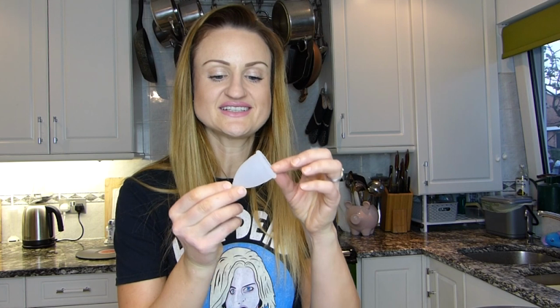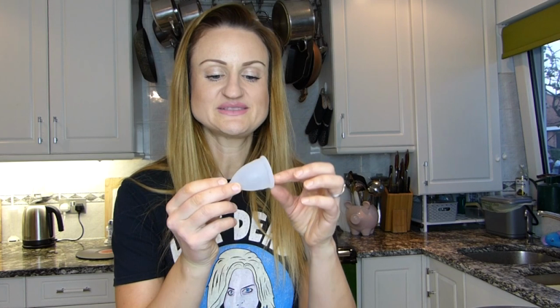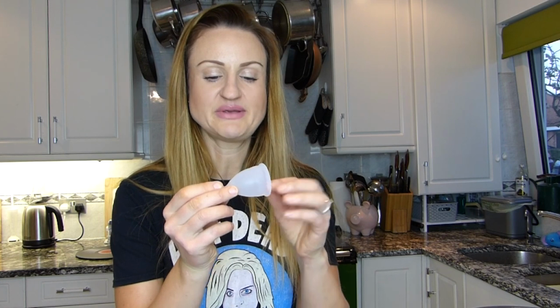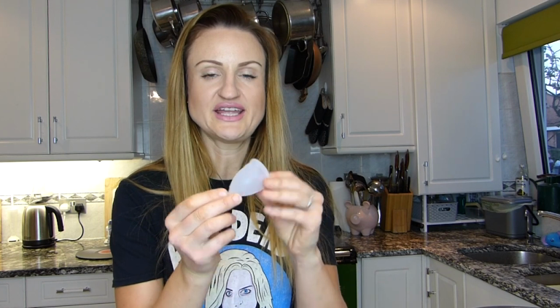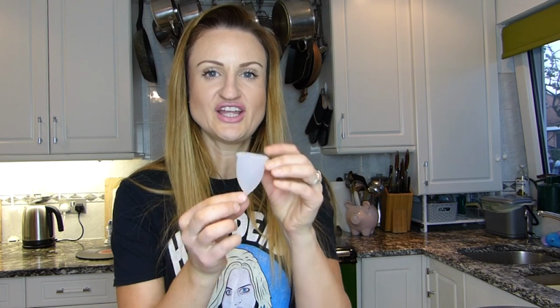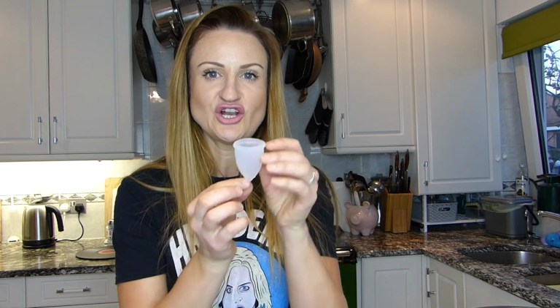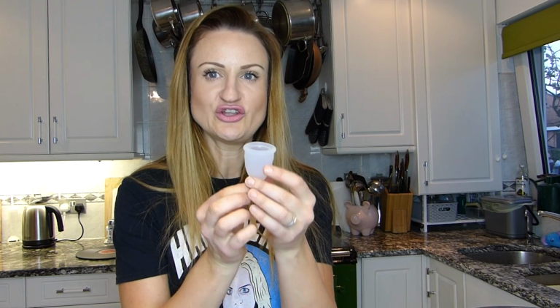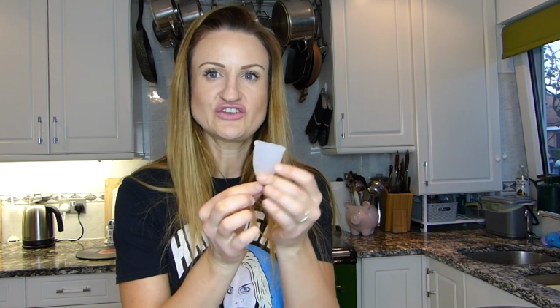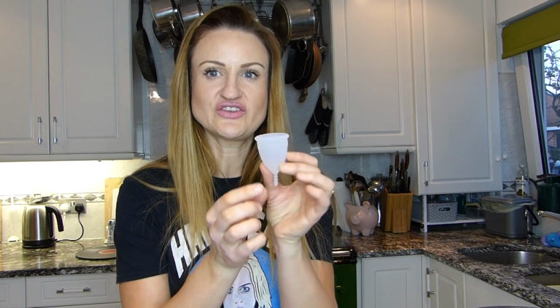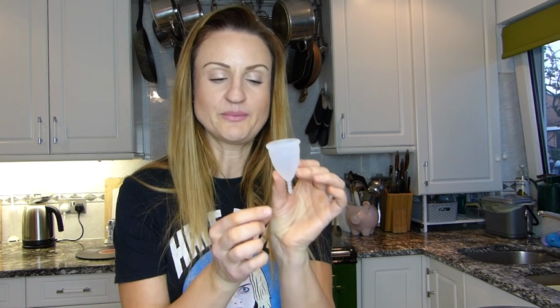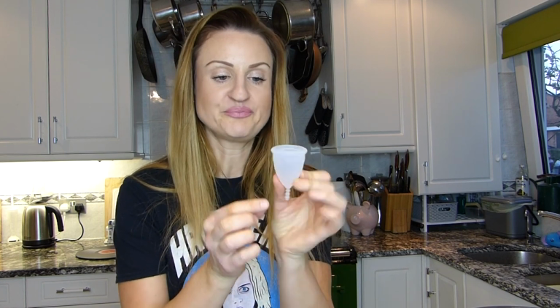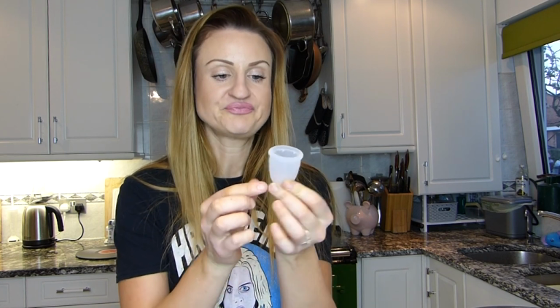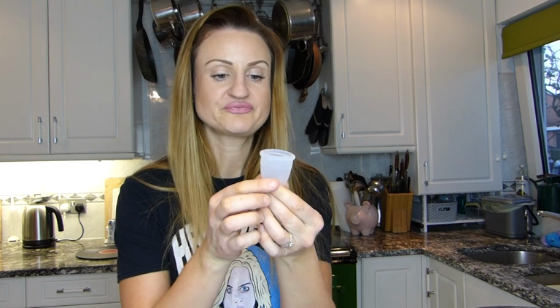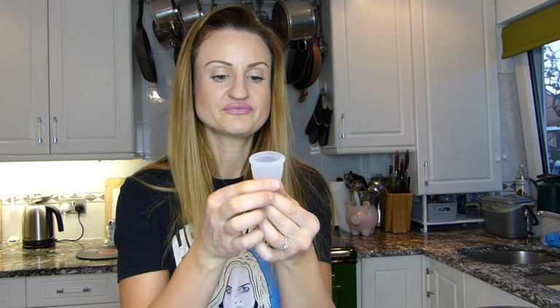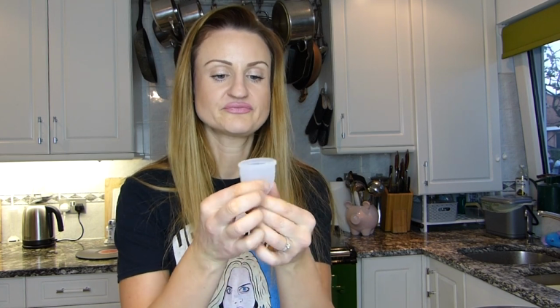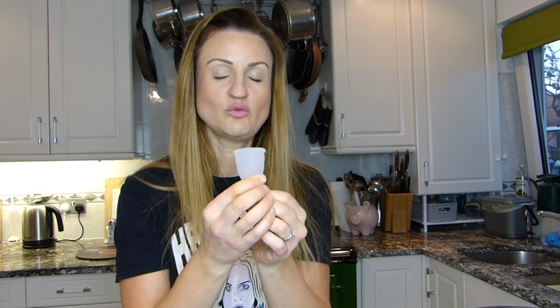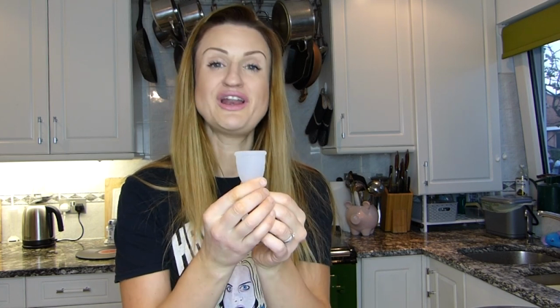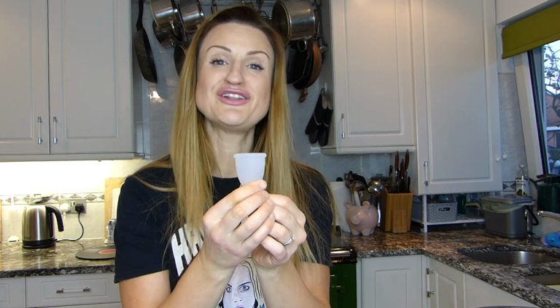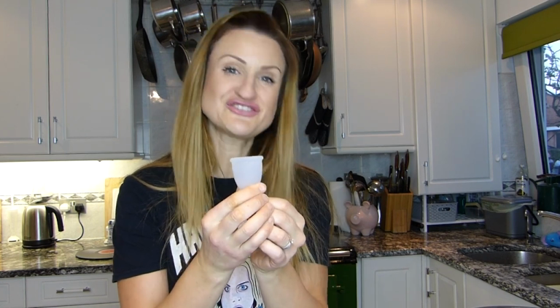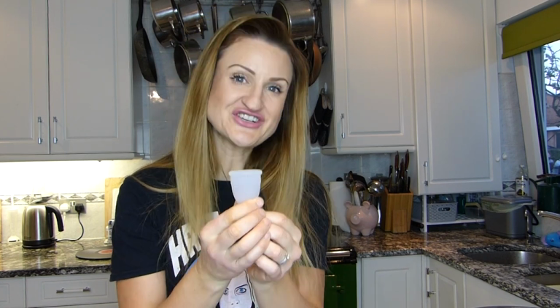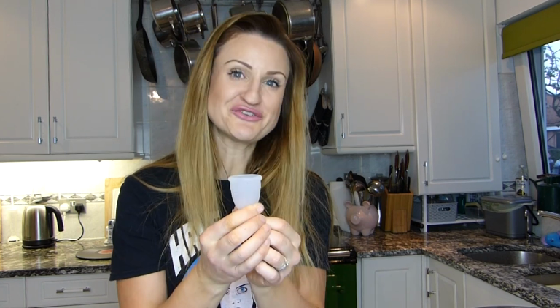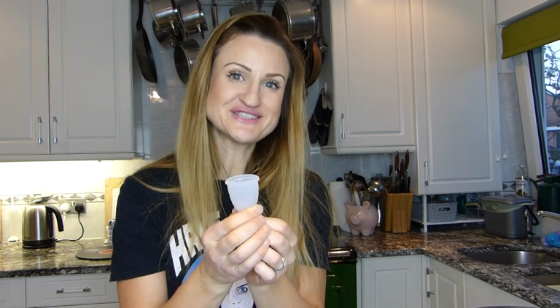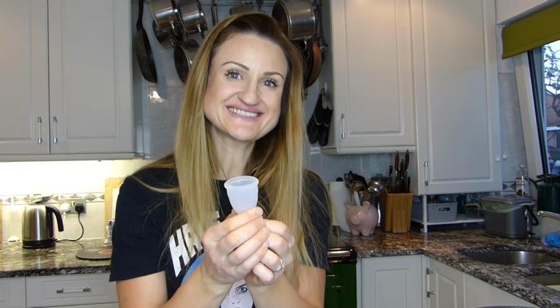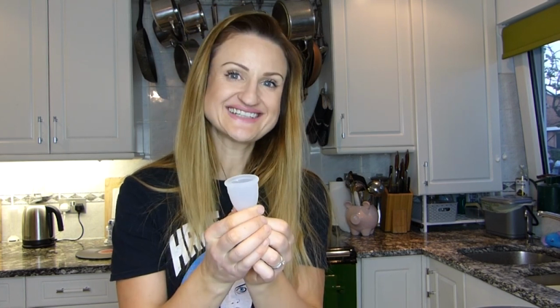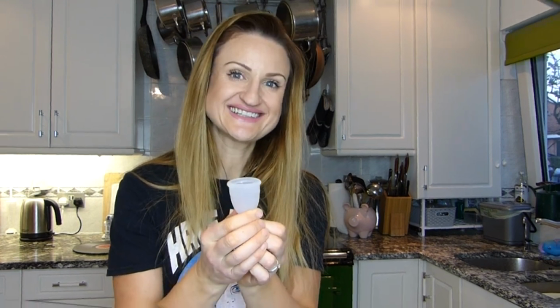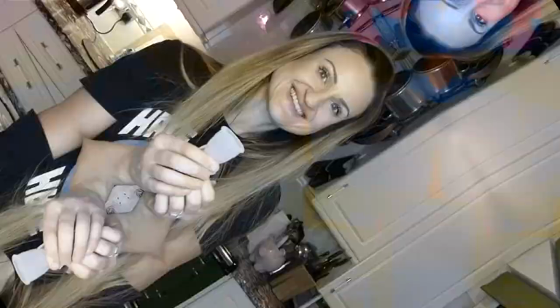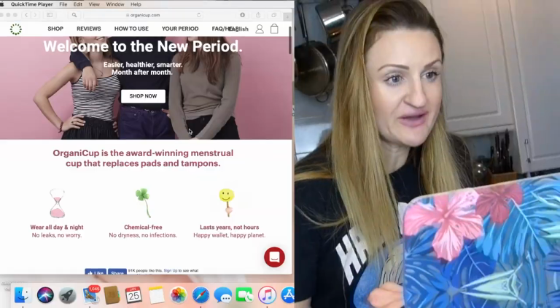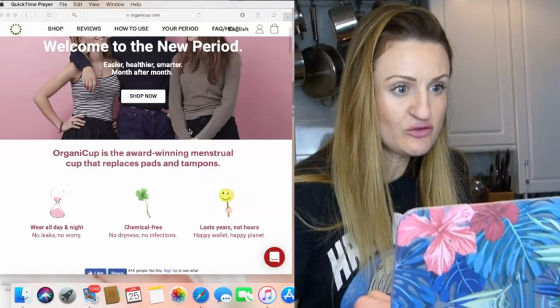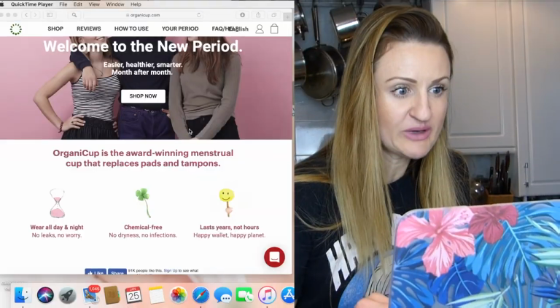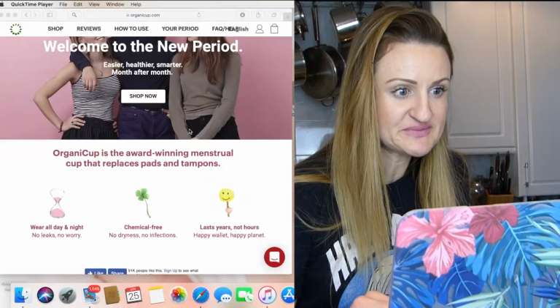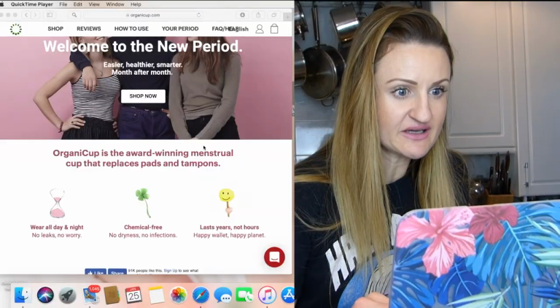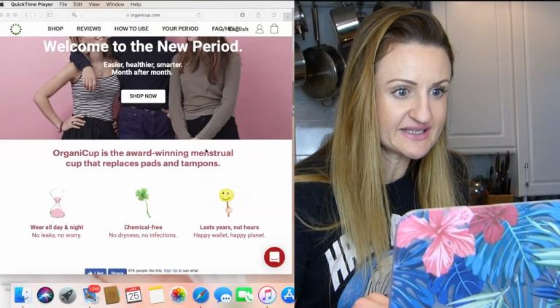And size B looks... well, it looks generous. So I found the website.